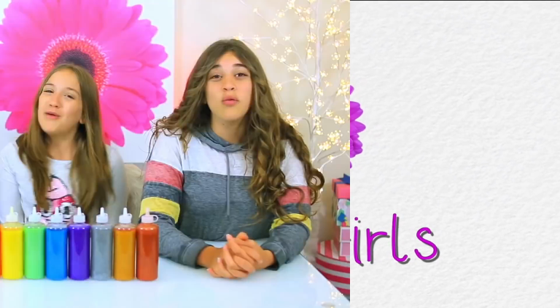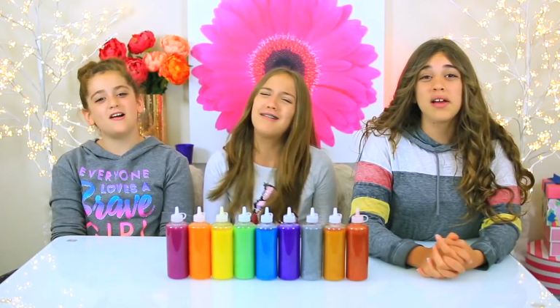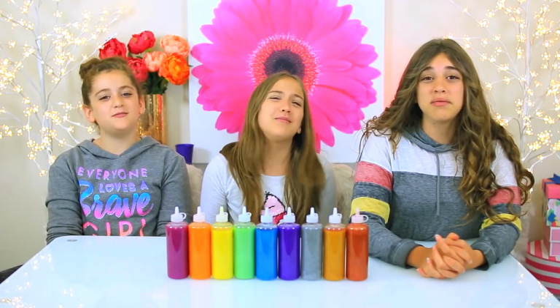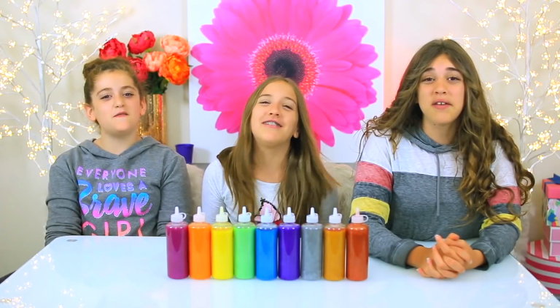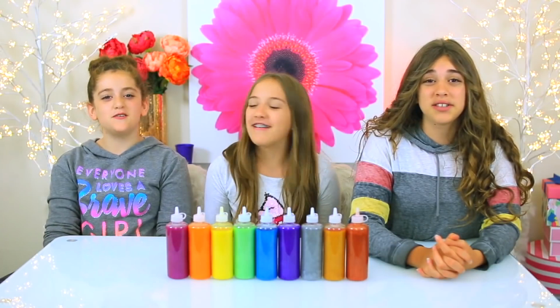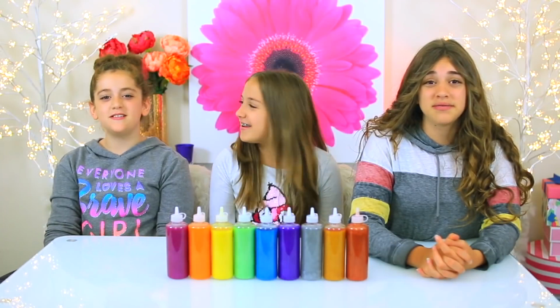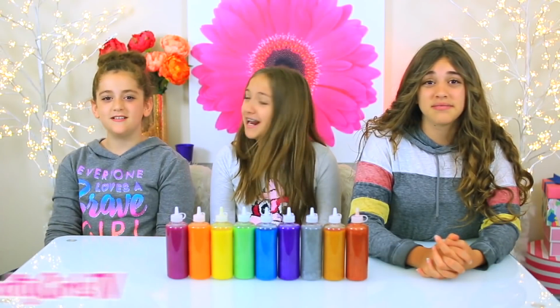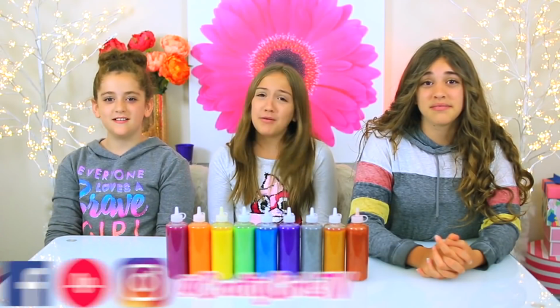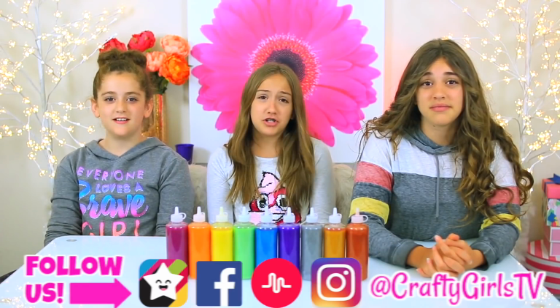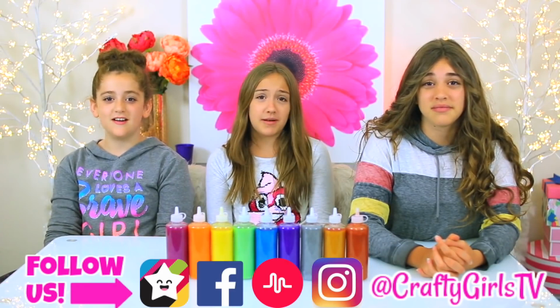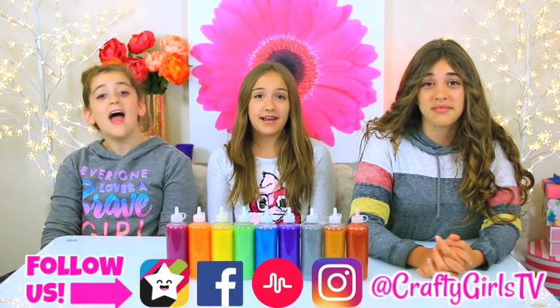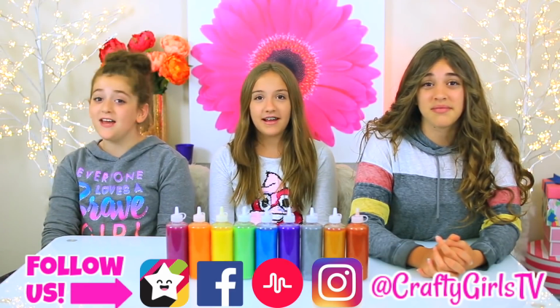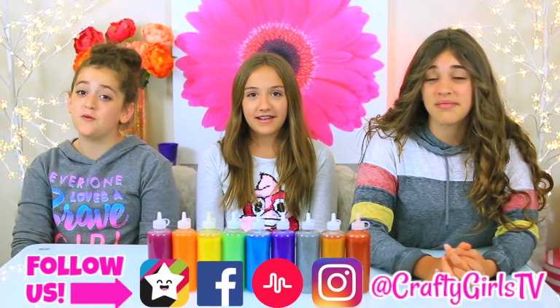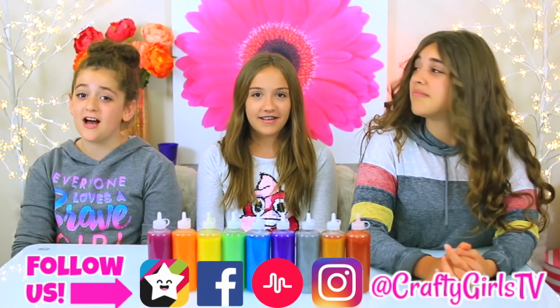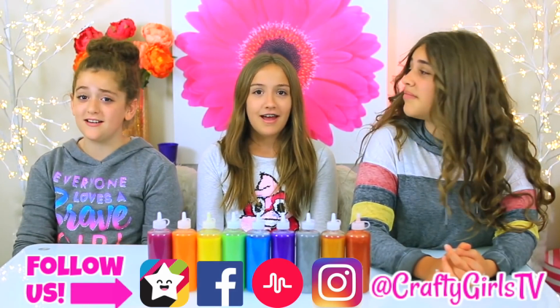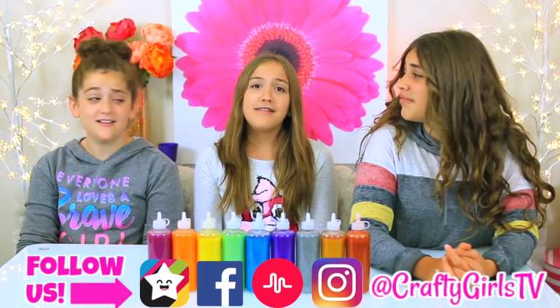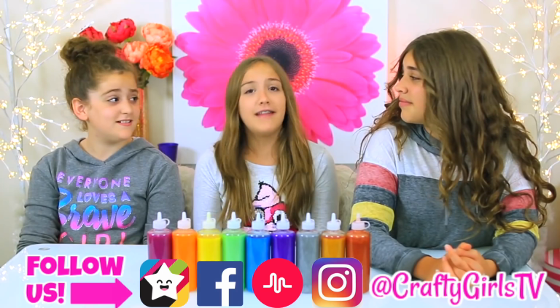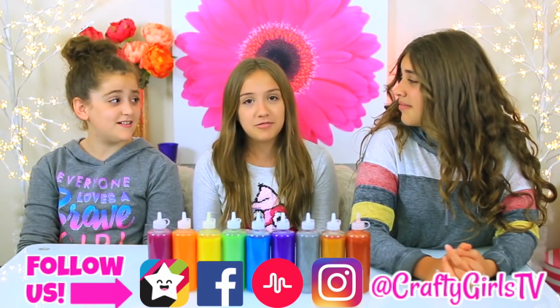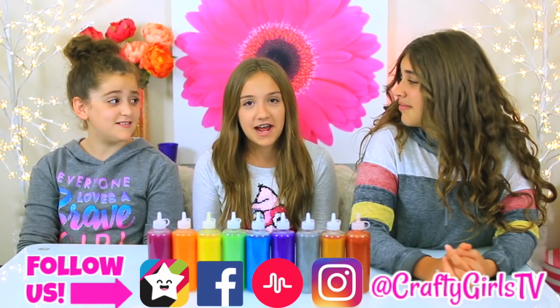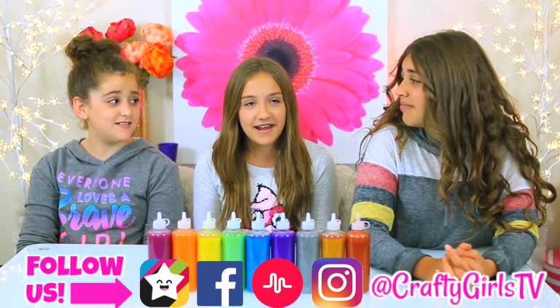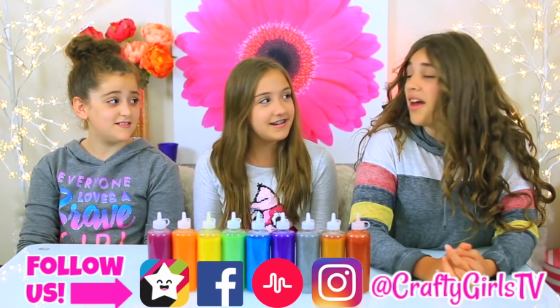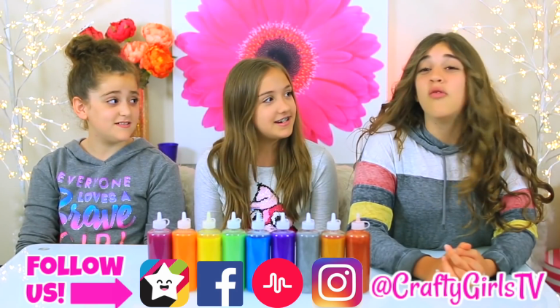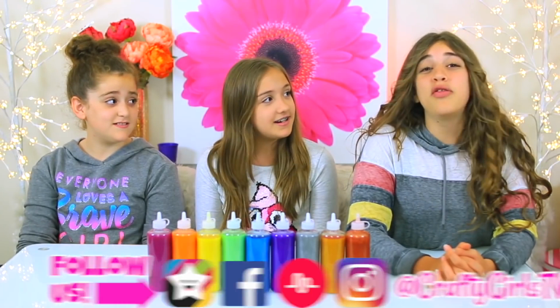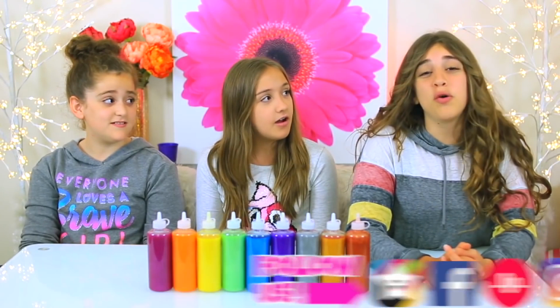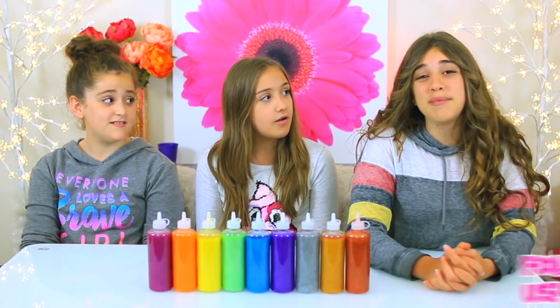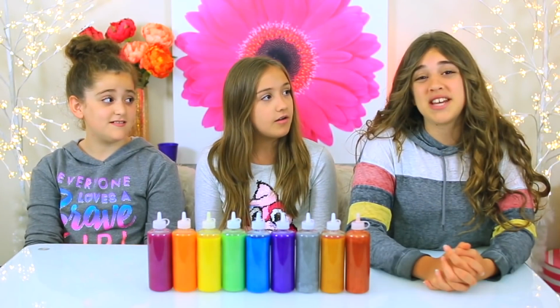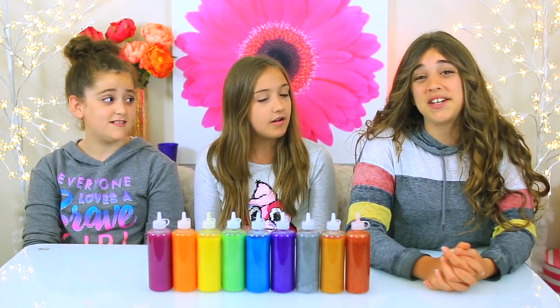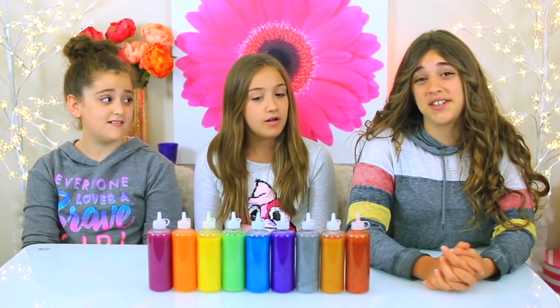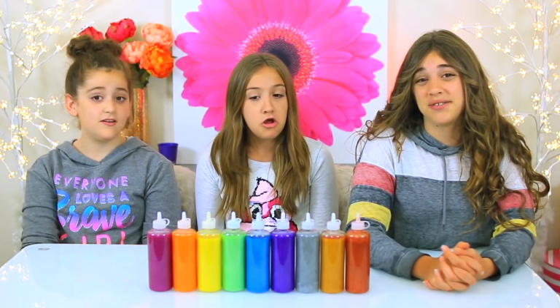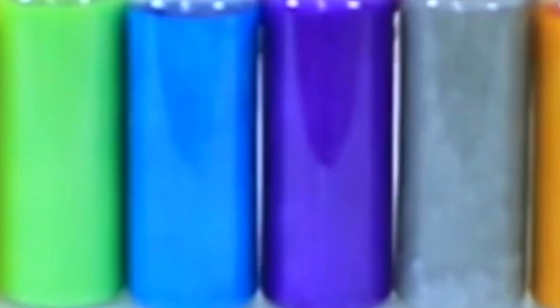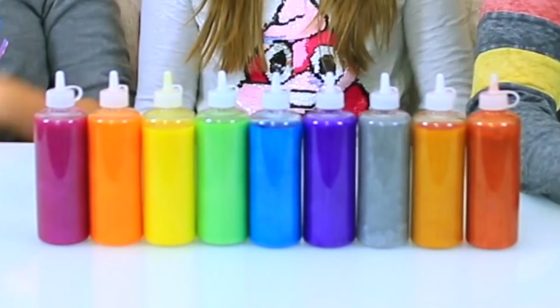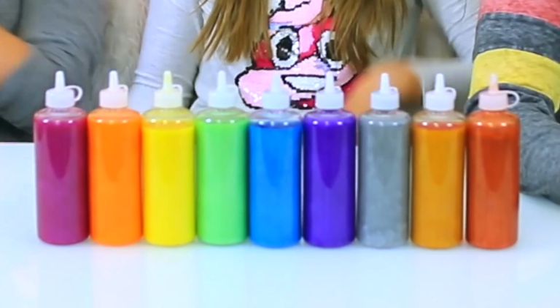Welcome to Gotcha Girls. Today we are doing a three color slime challenge with only metallic glues.